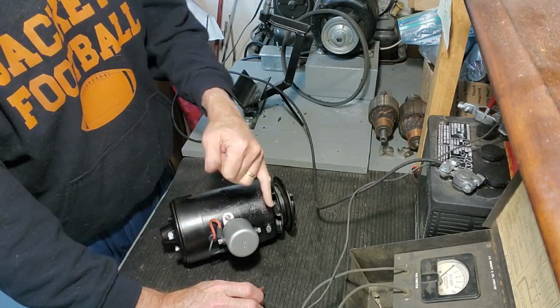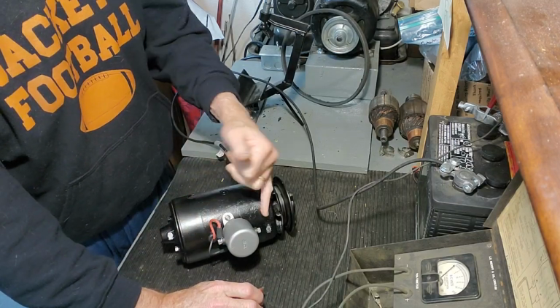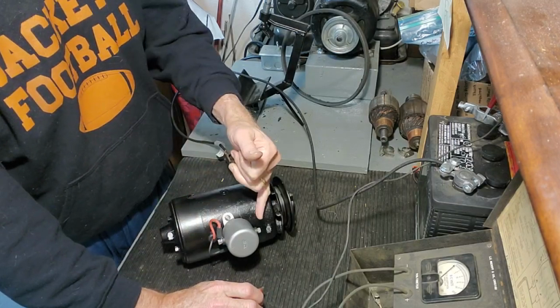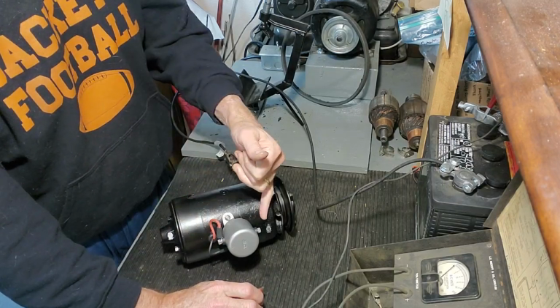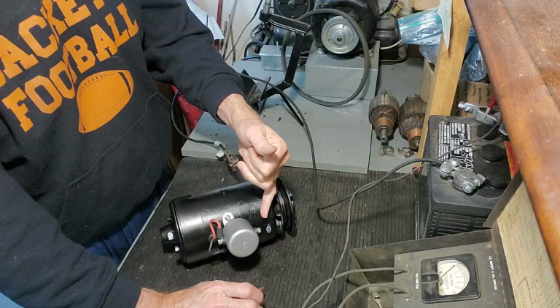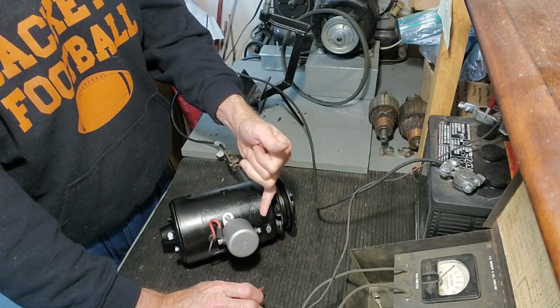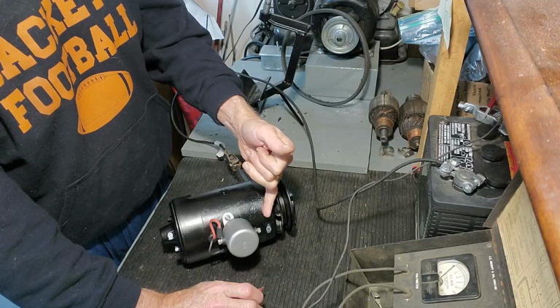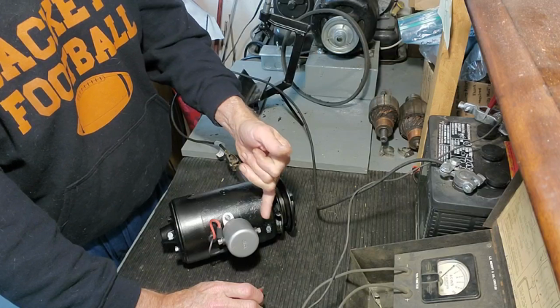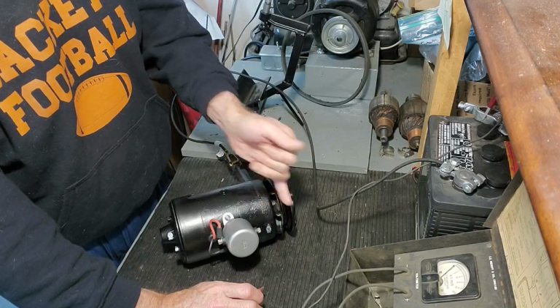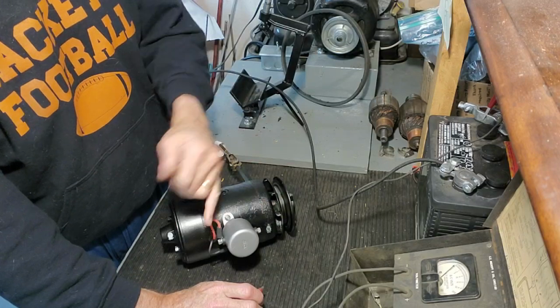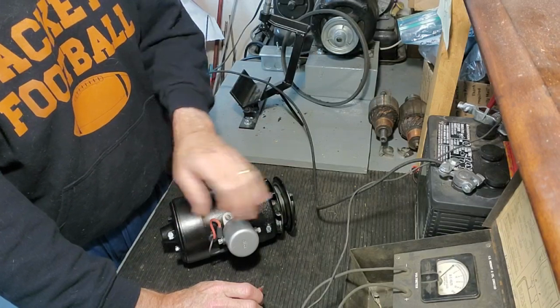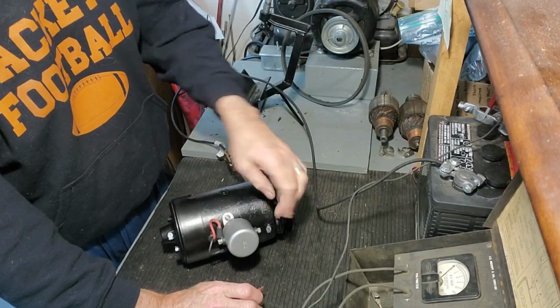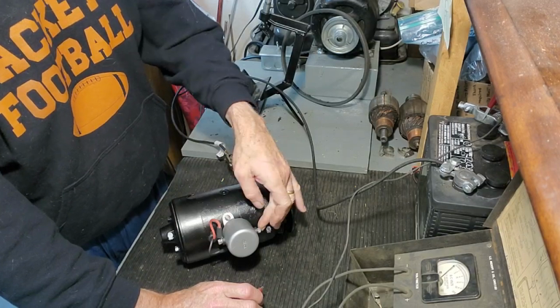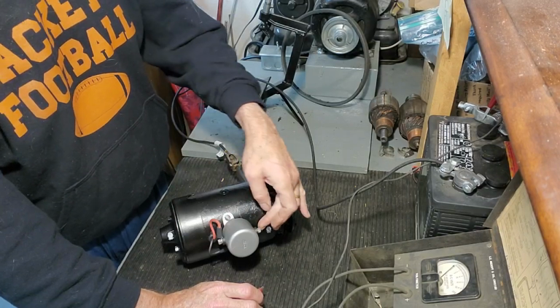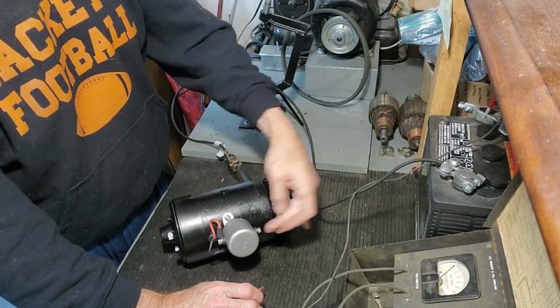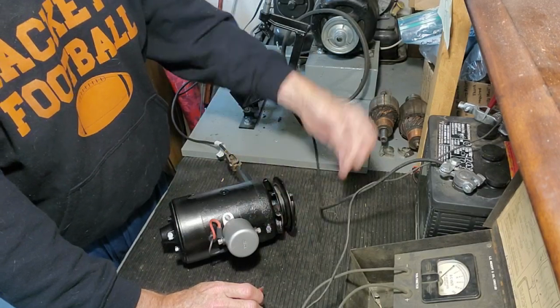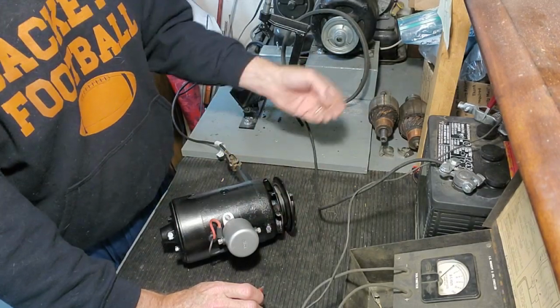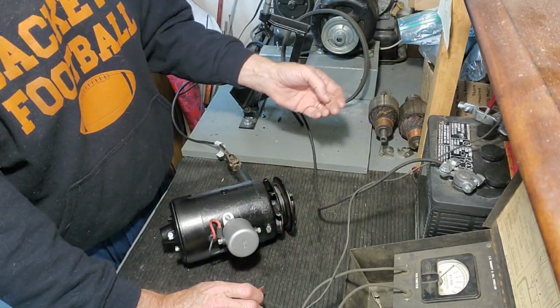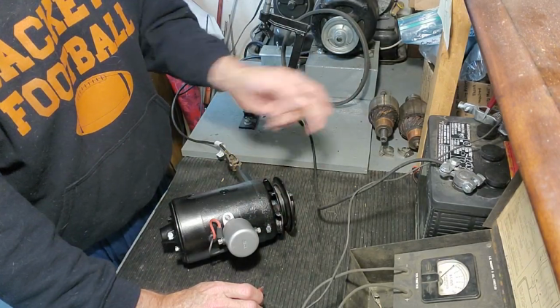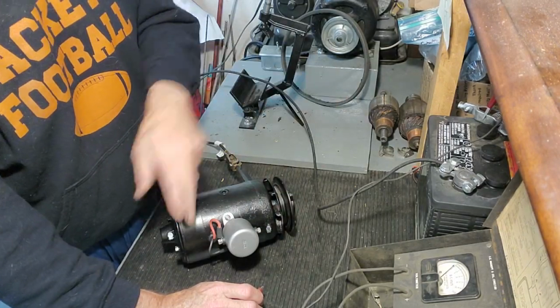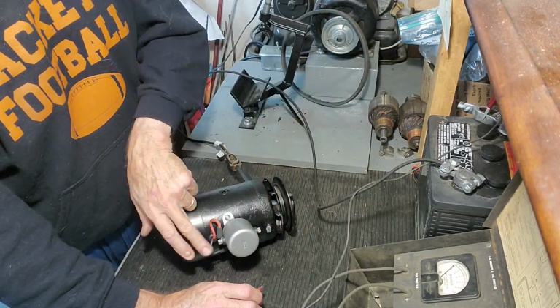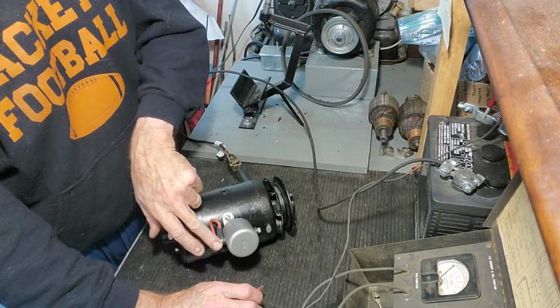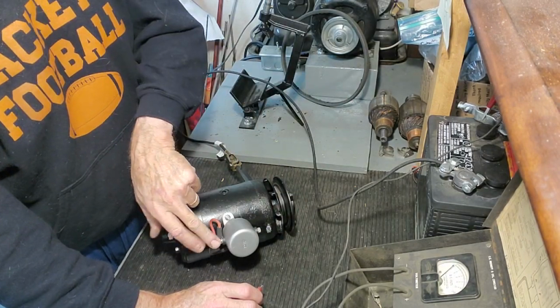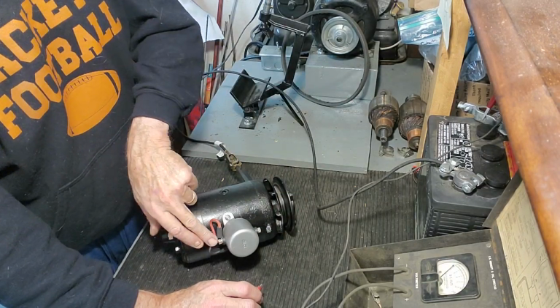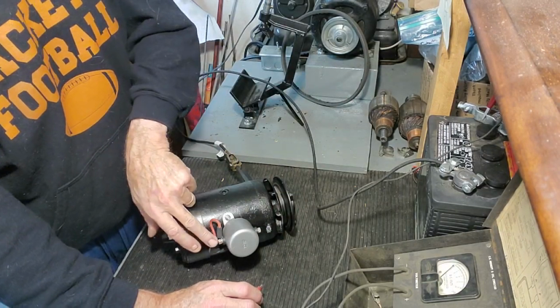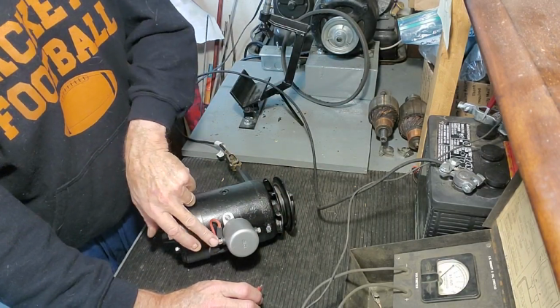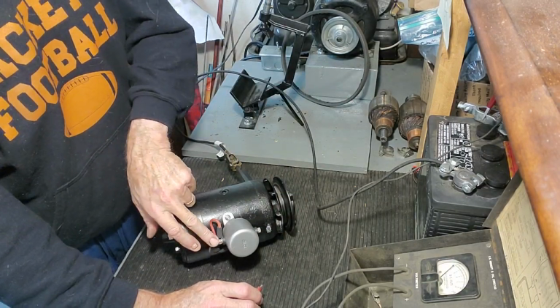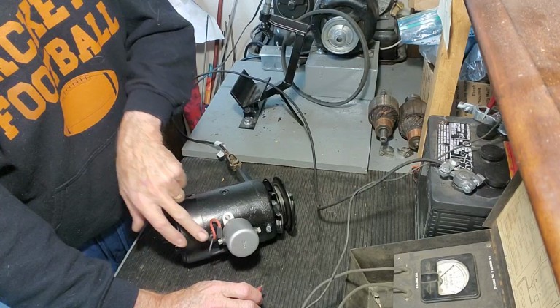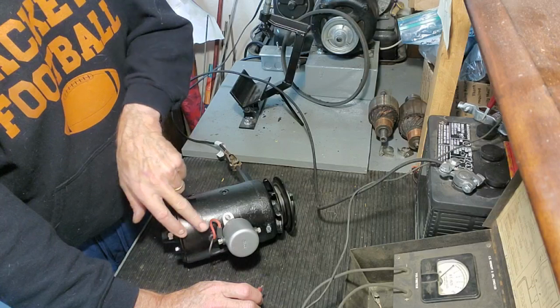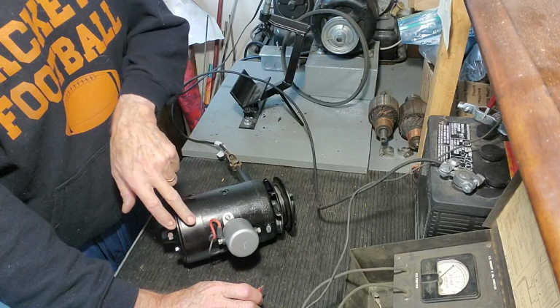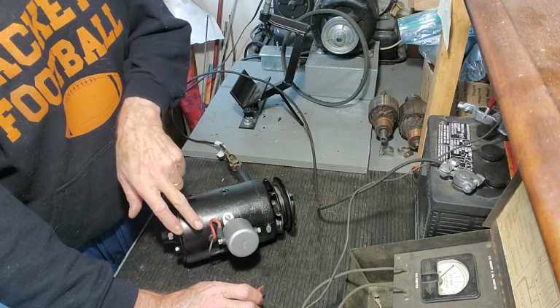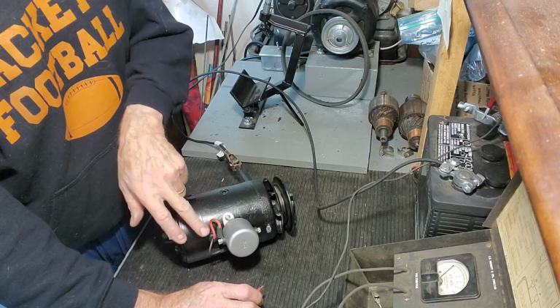Bypassing the cutout. If it's on the car, this would be connected to your electrical system. So when I connect it here...